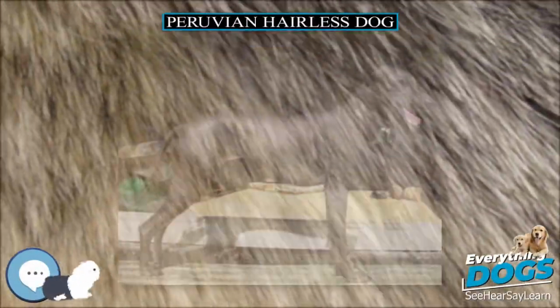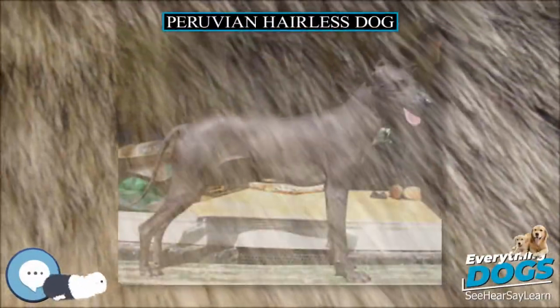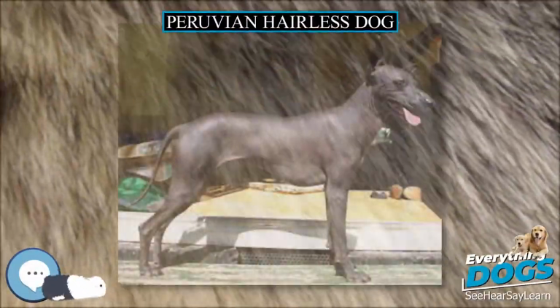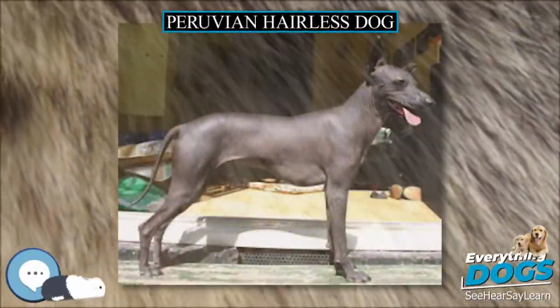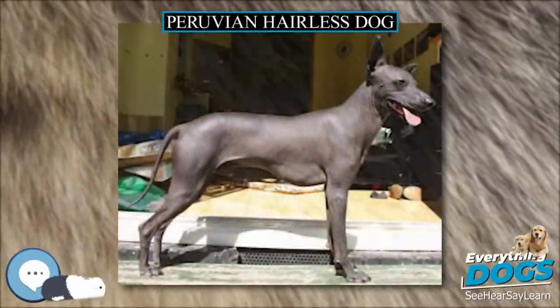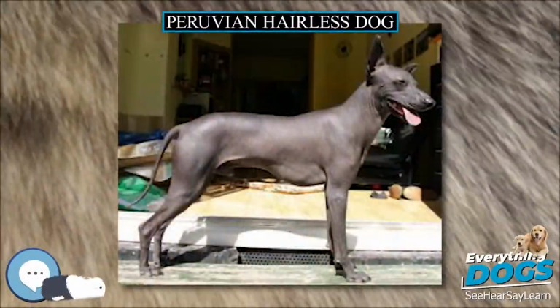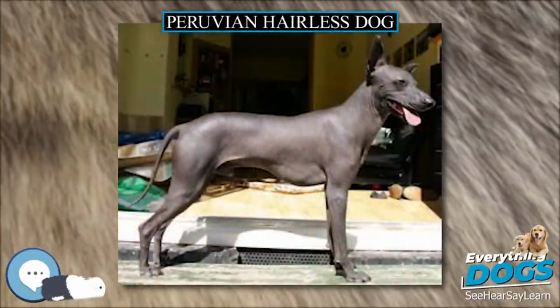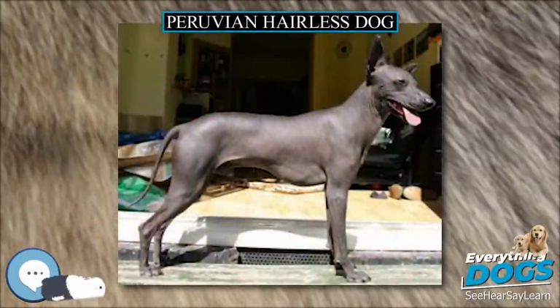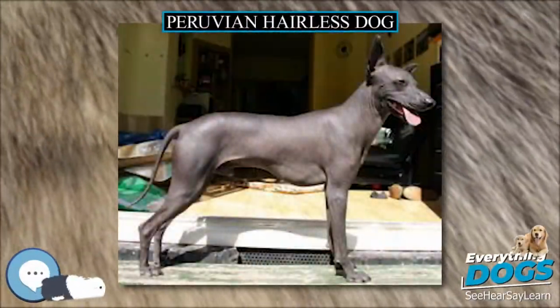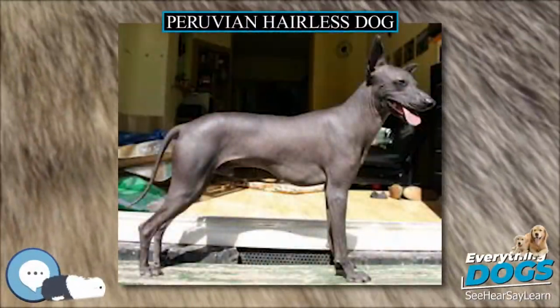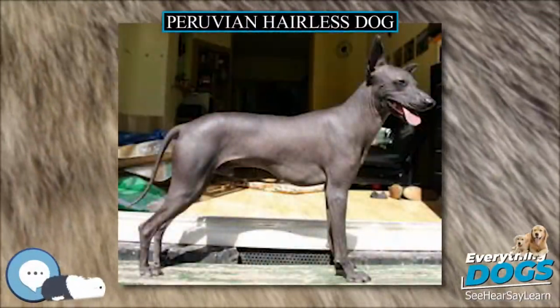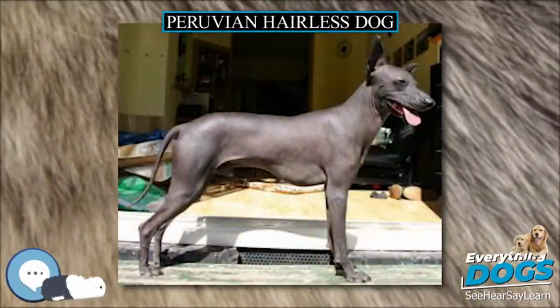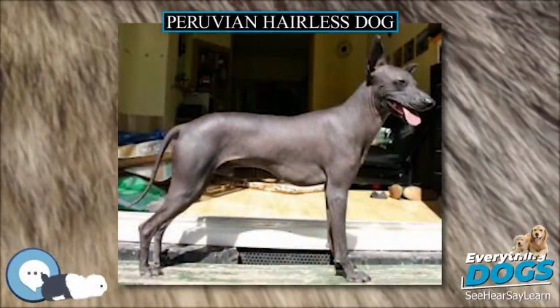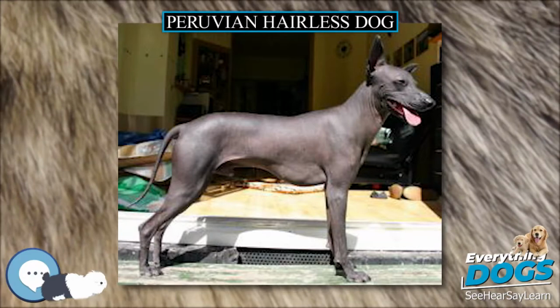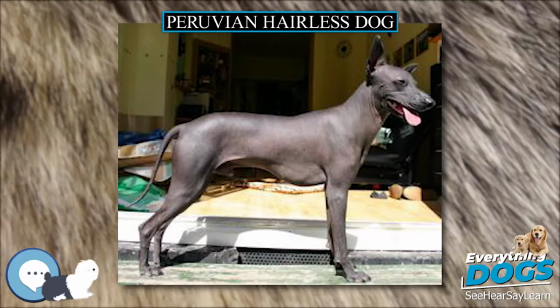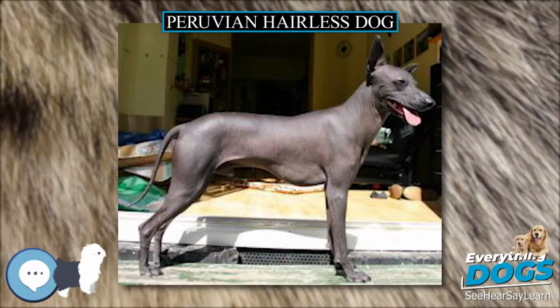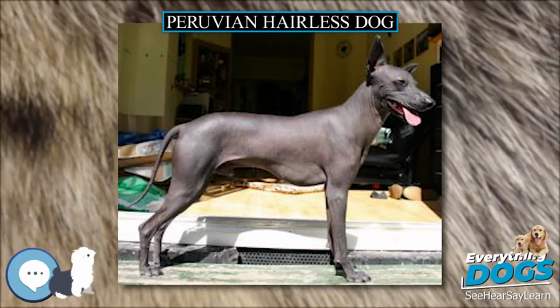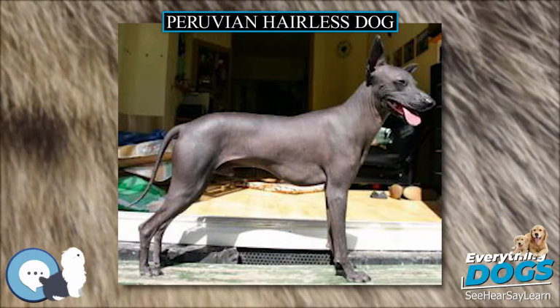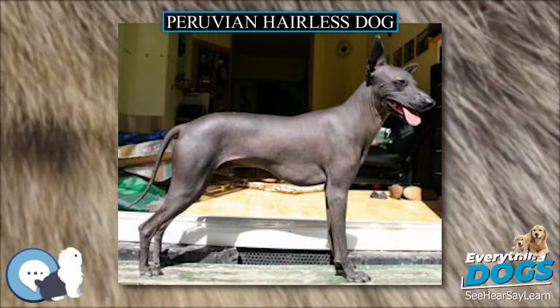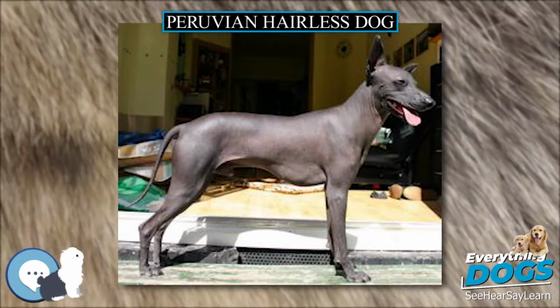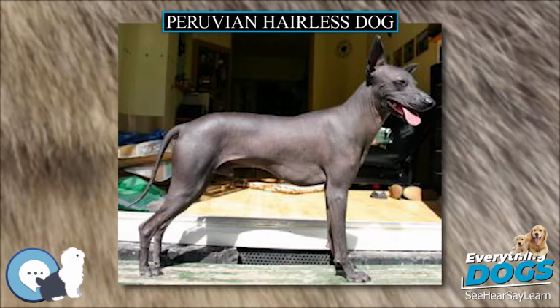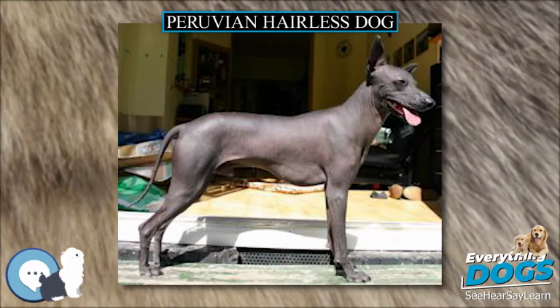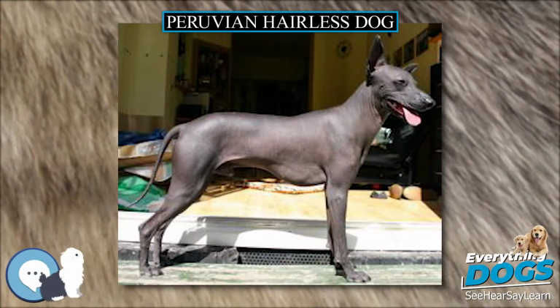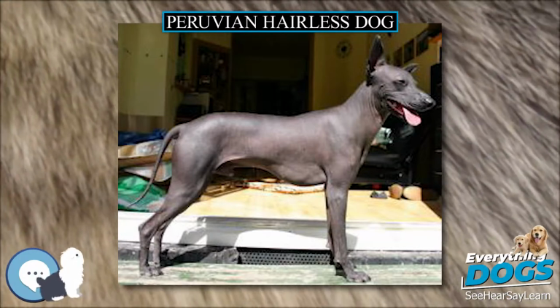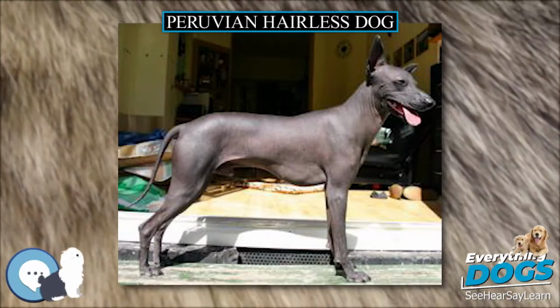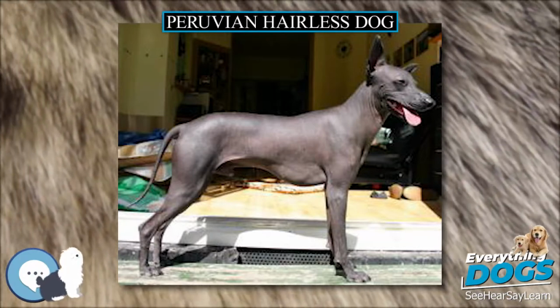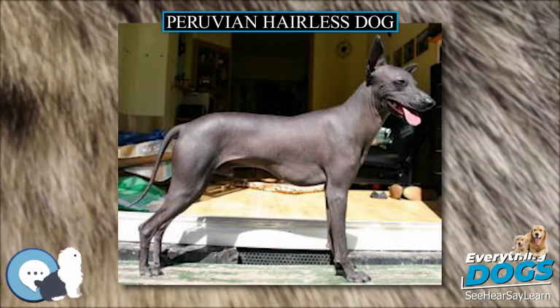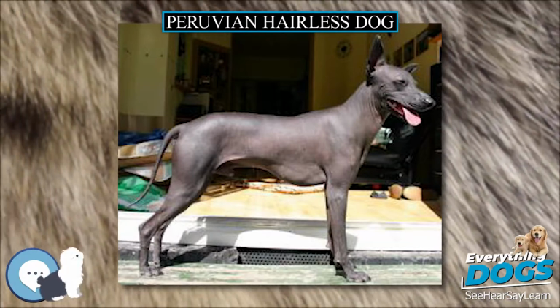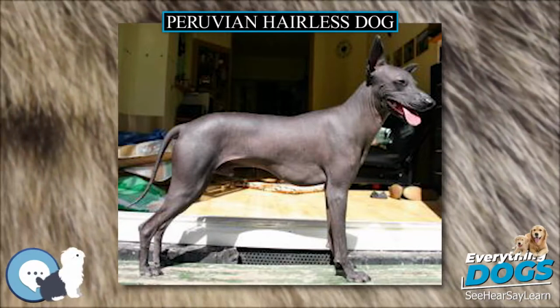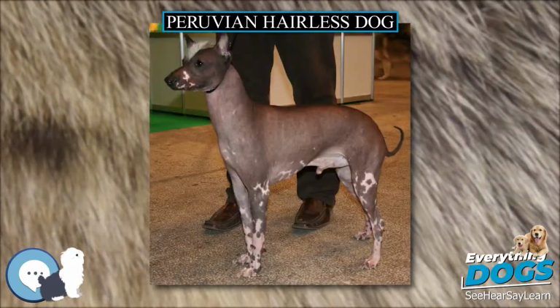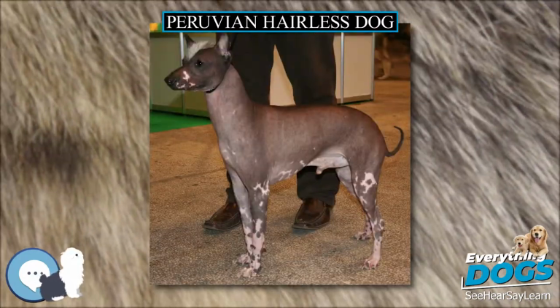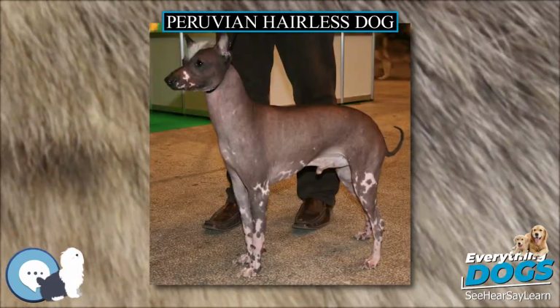The Peruvian Hairless Dog is one of several breeds of hairless dog.